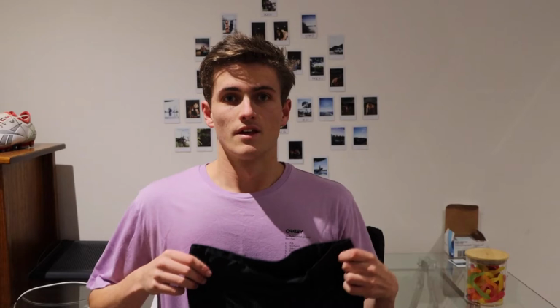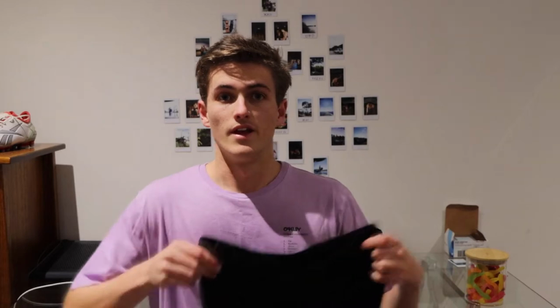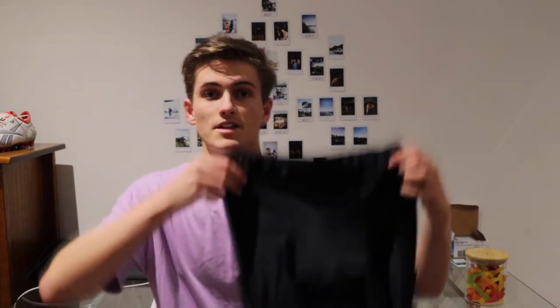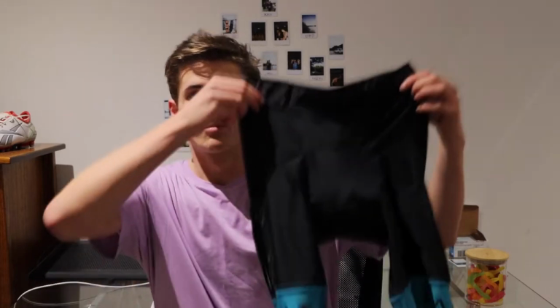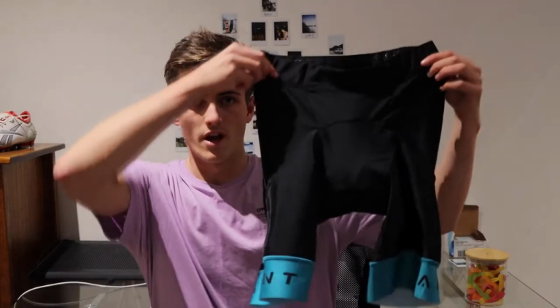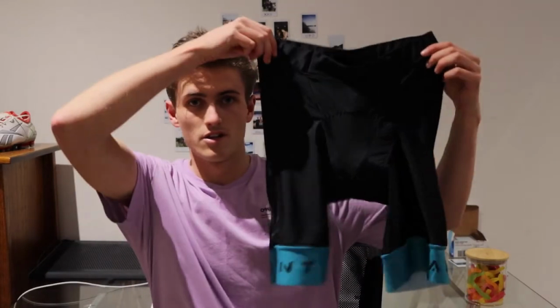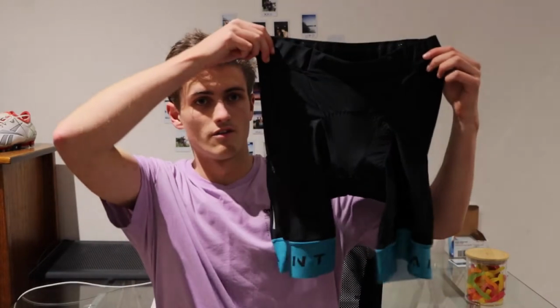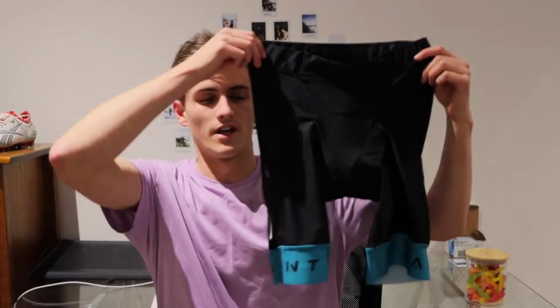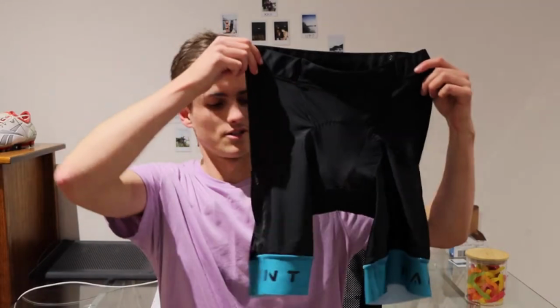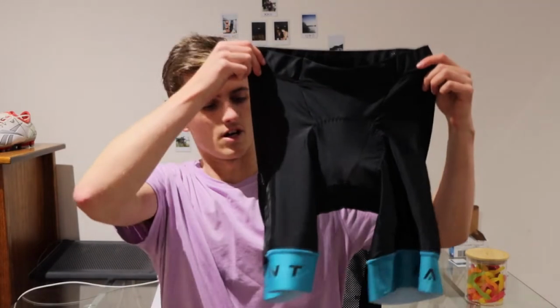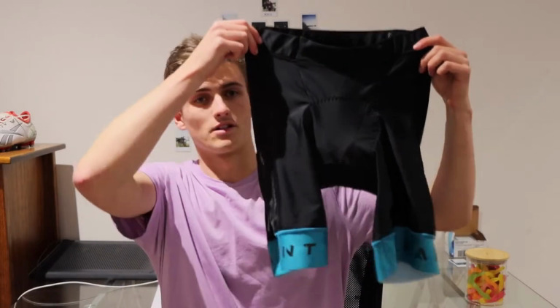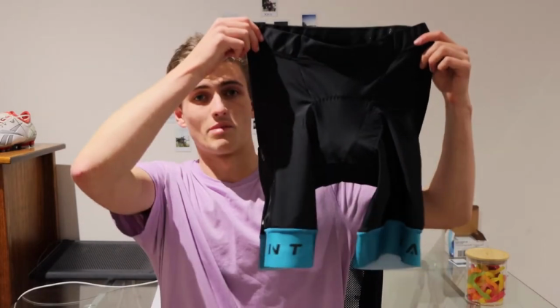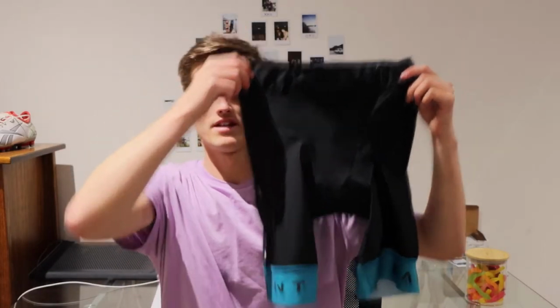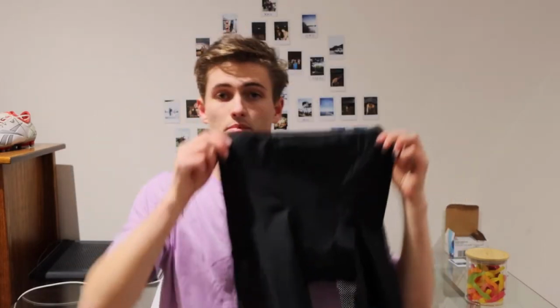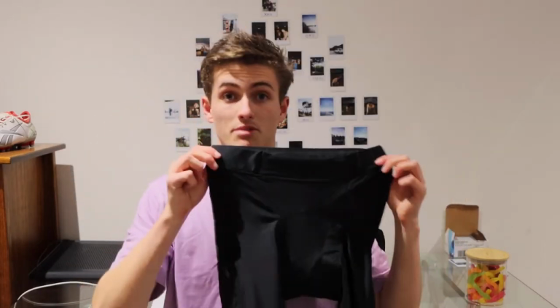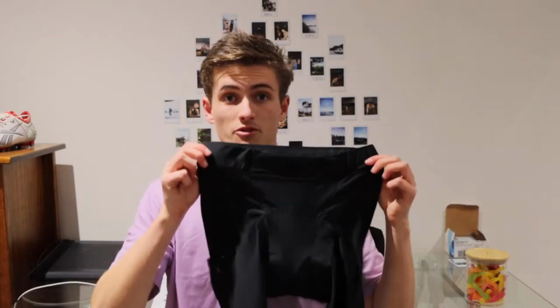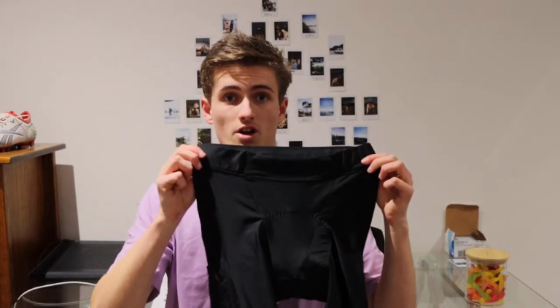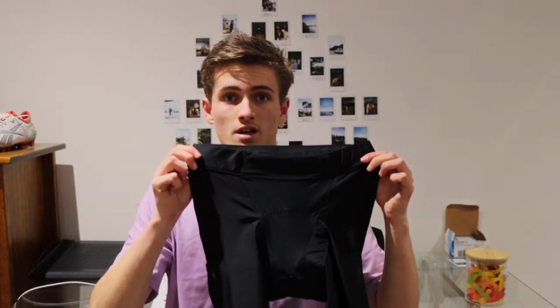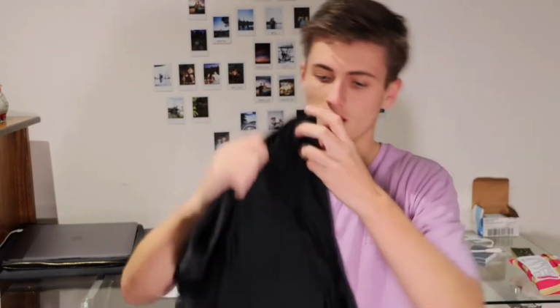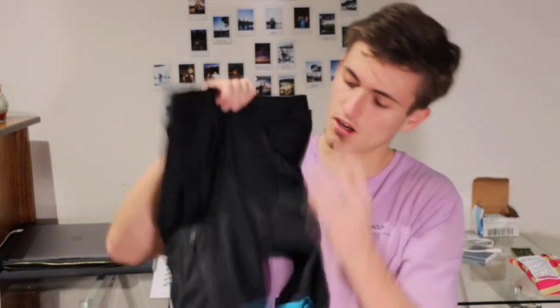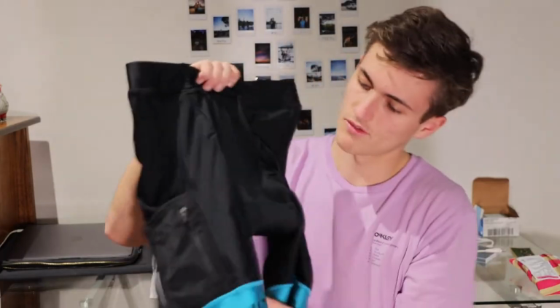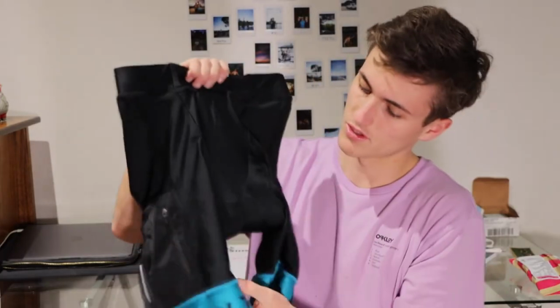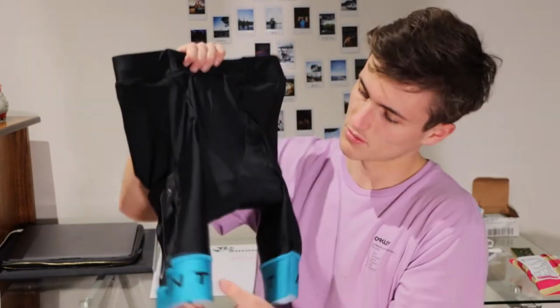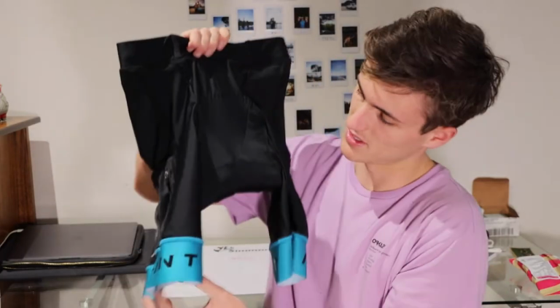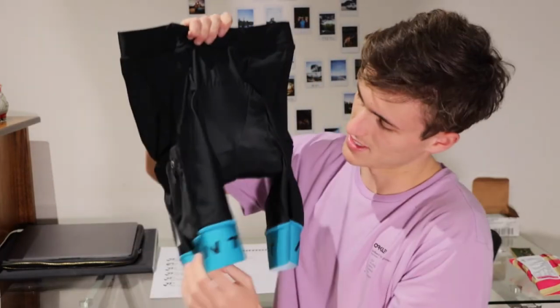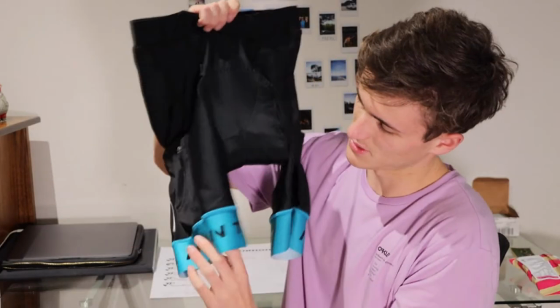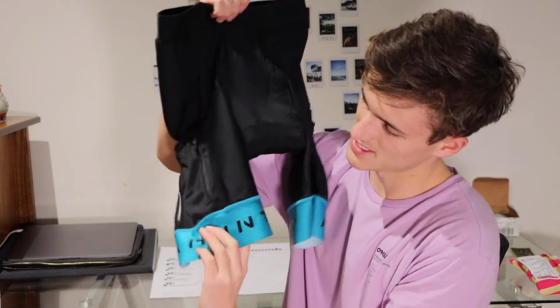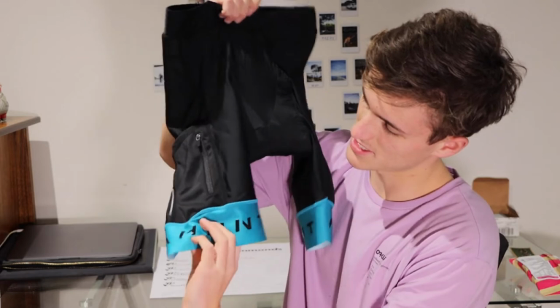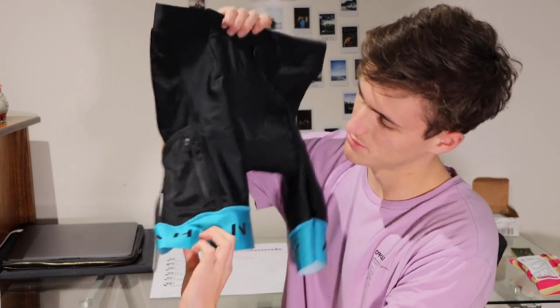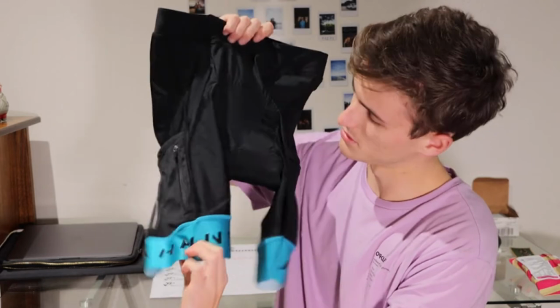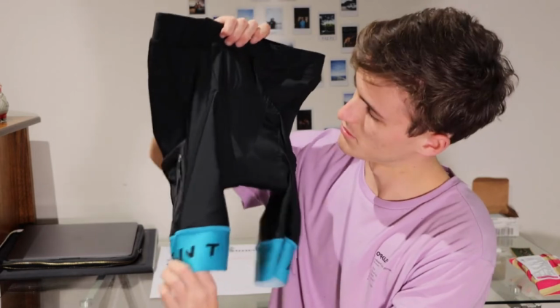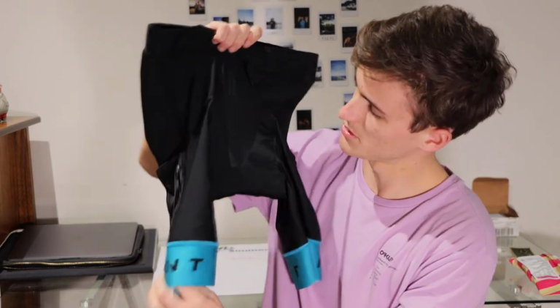These are the brand new Rehint Cycling Pants, Bib Free. I've got them with a dash of blue on the bottom.